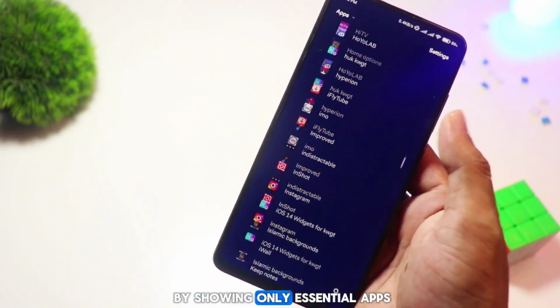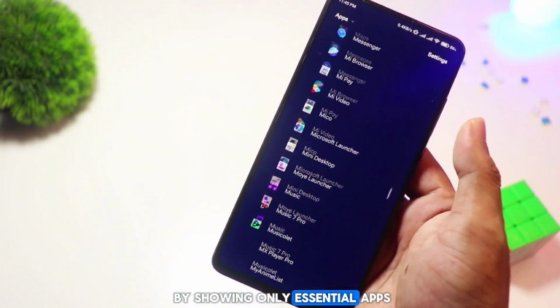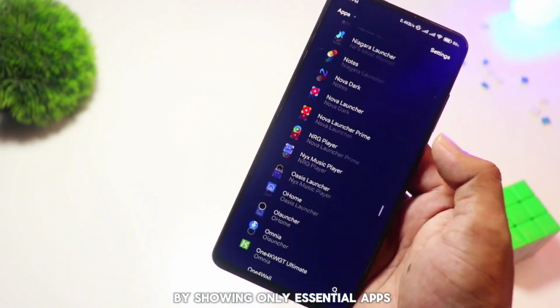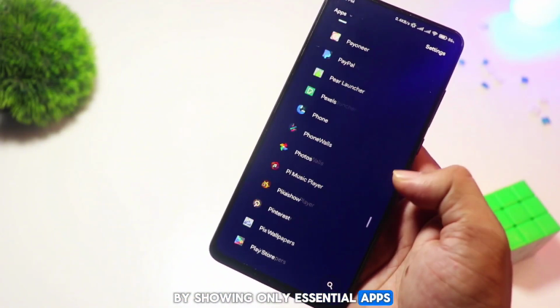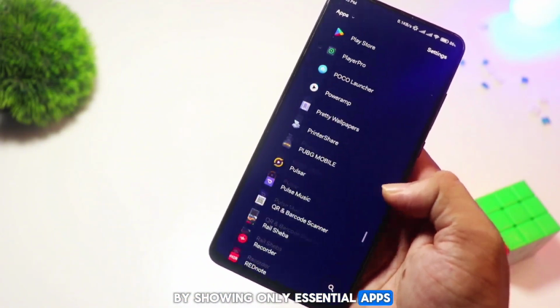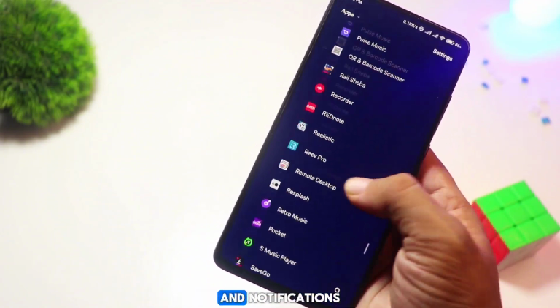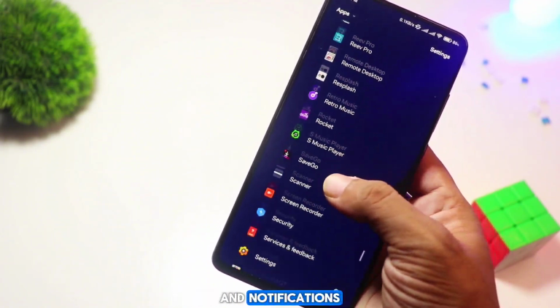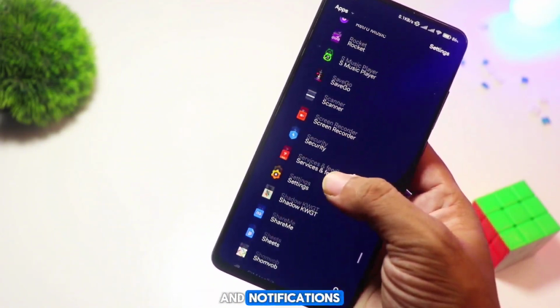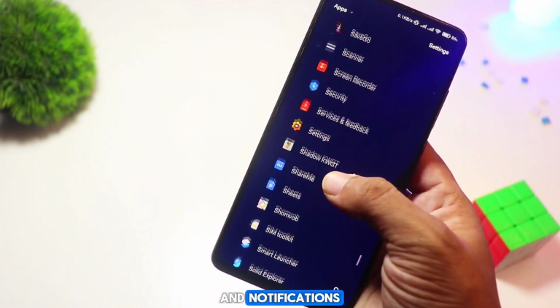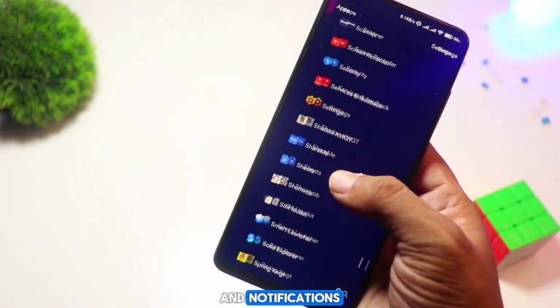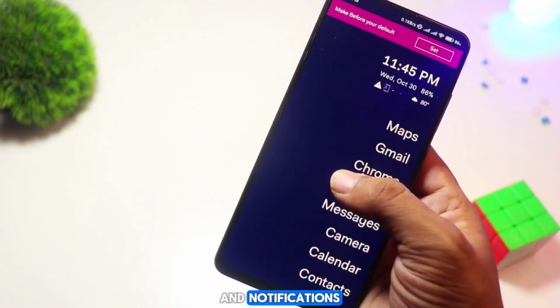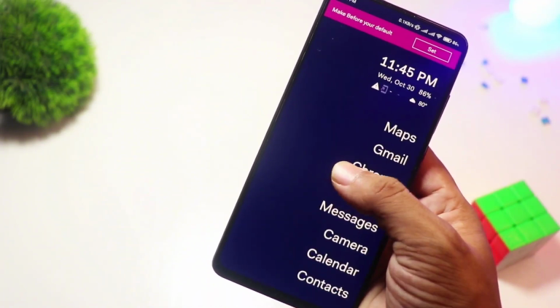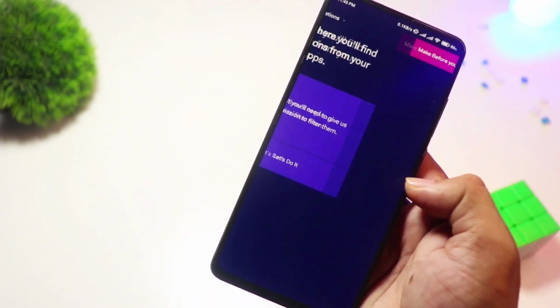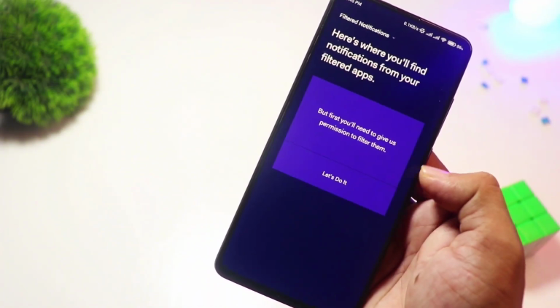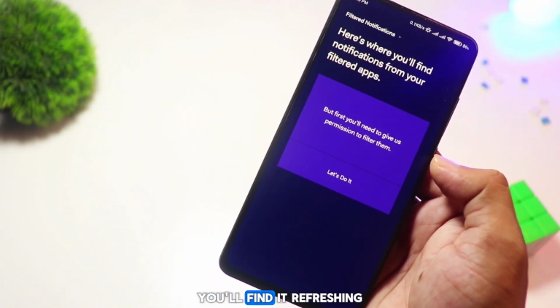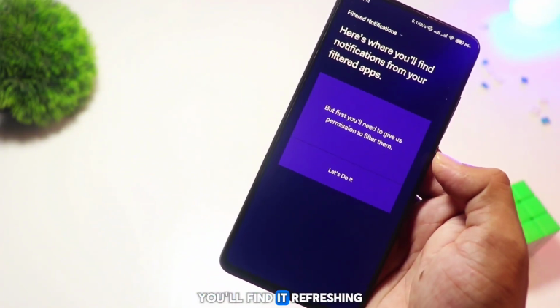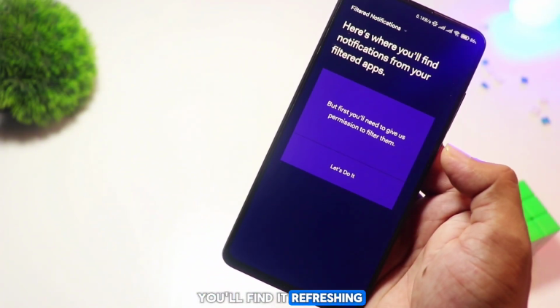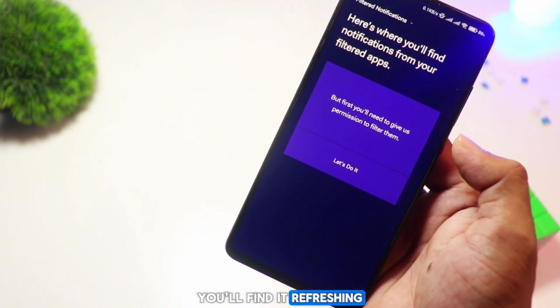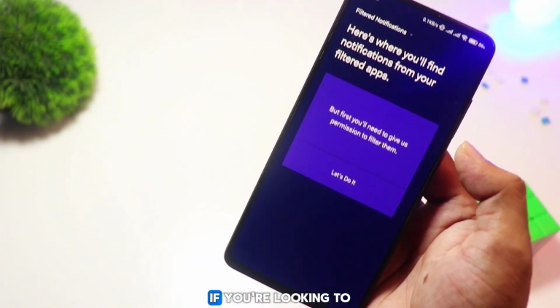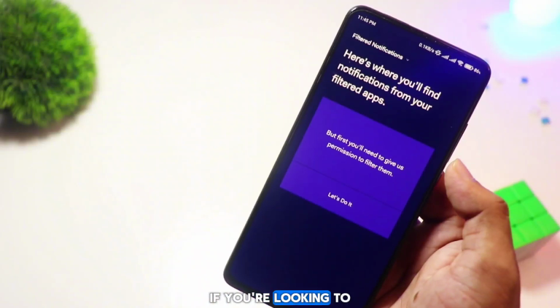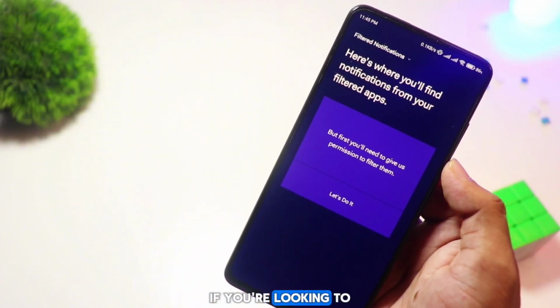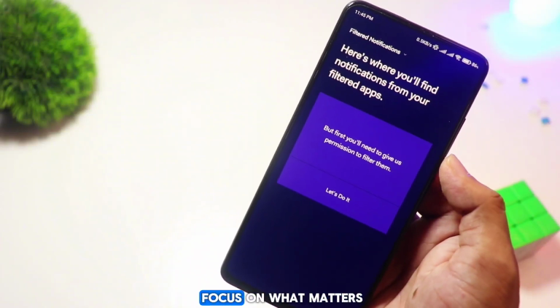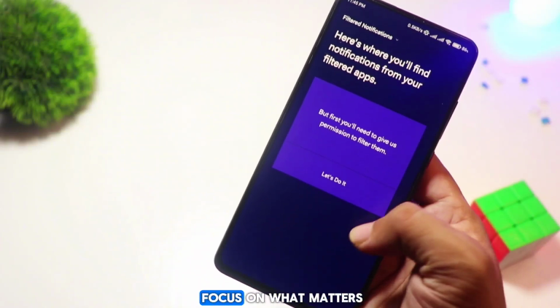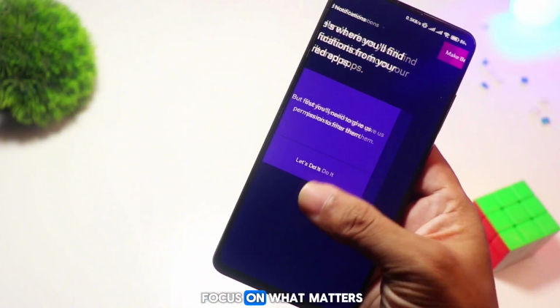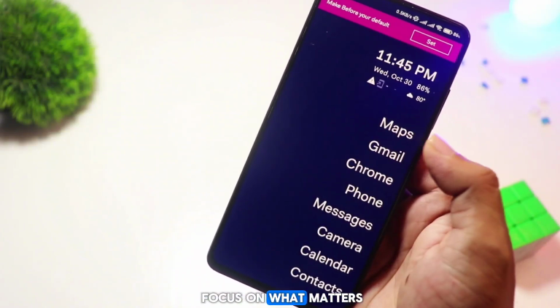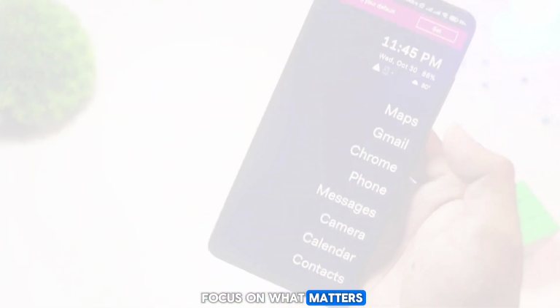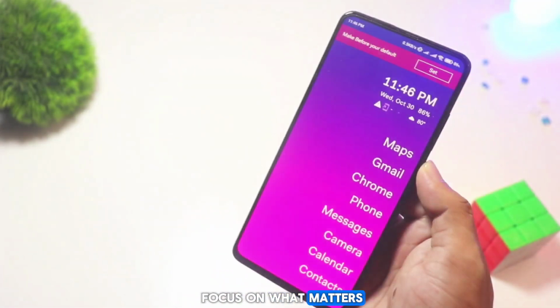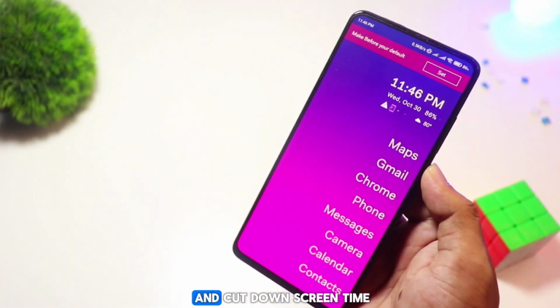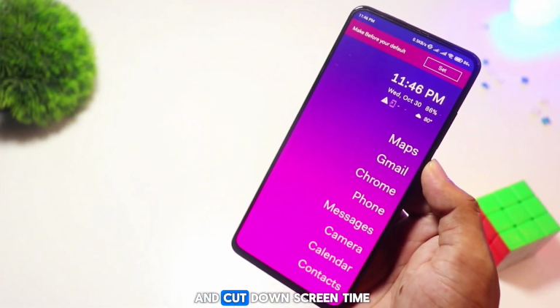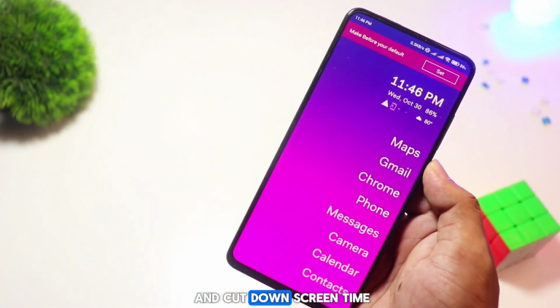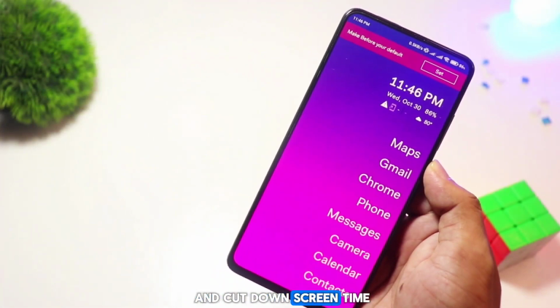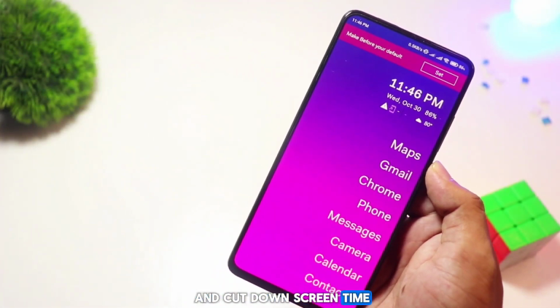Before Launcher is all about minimalism. It helps reduce distractions by showing only essential apps and notifications. You'll find it refreshing if you're looking to focus on what matters and cut down screen time.